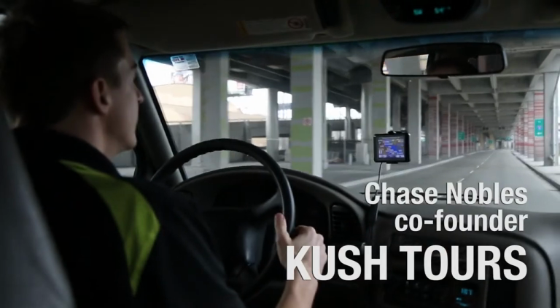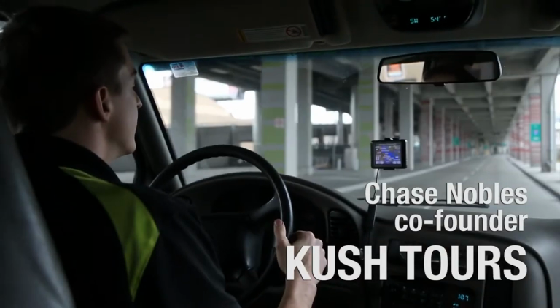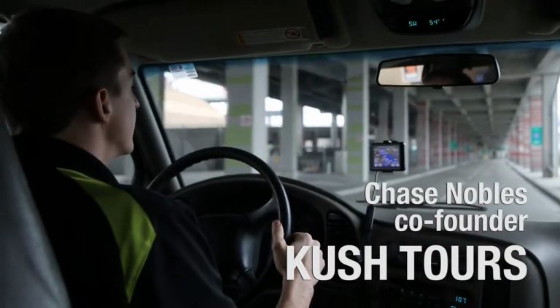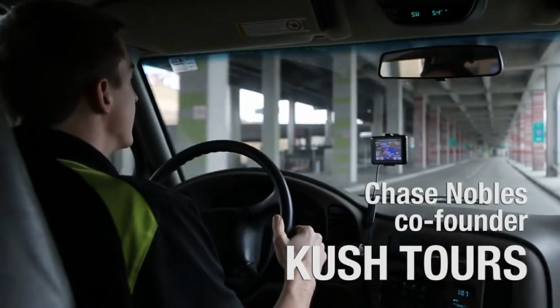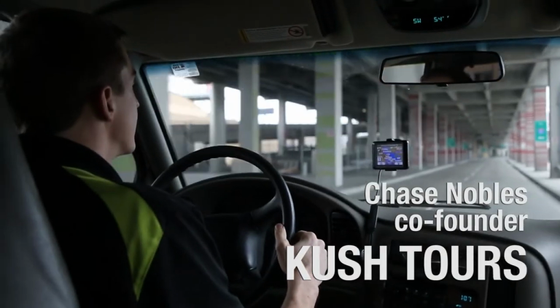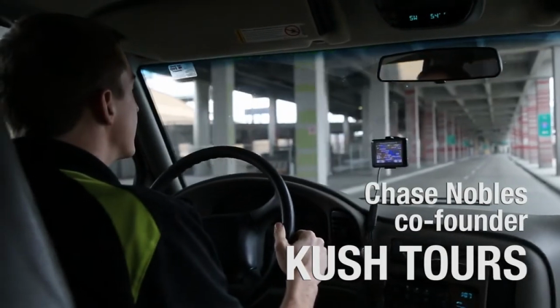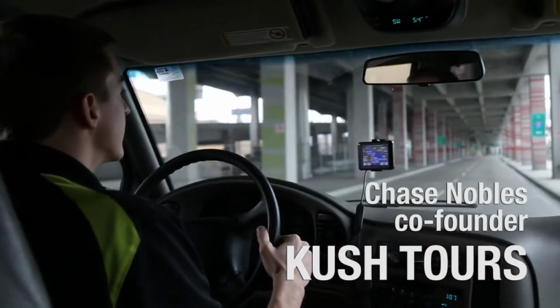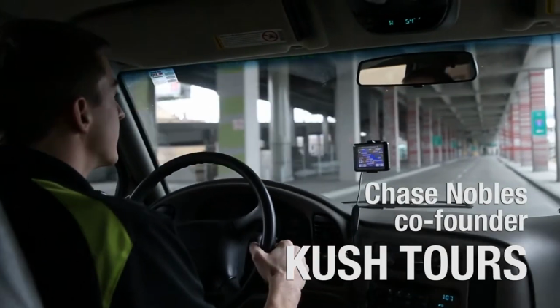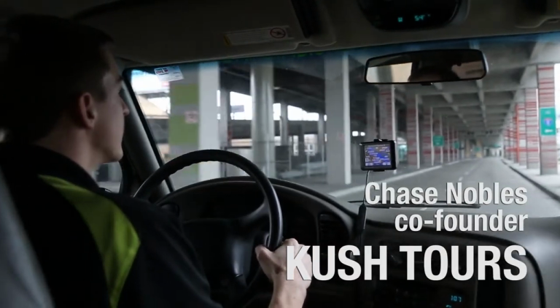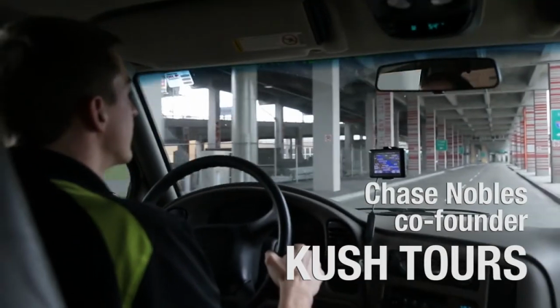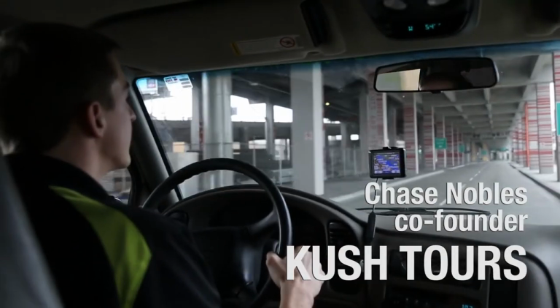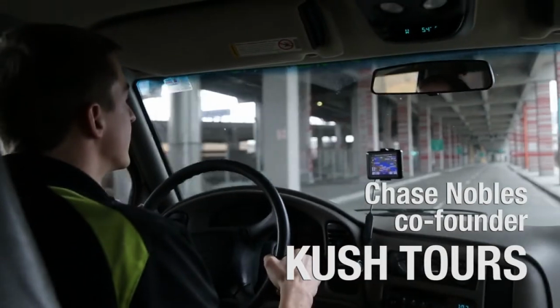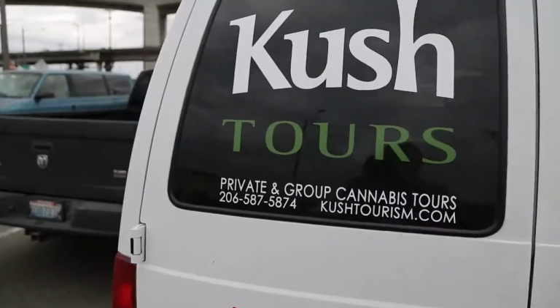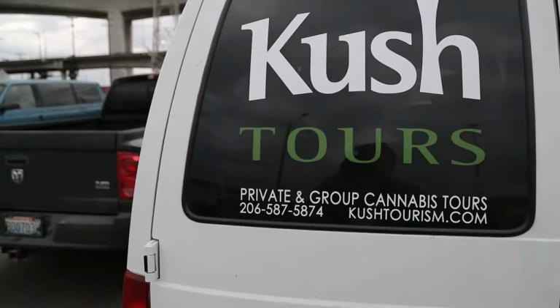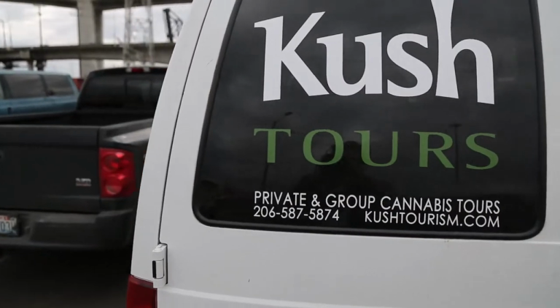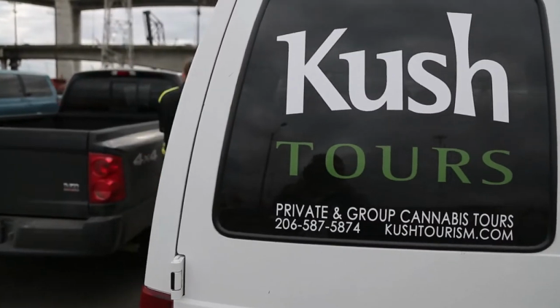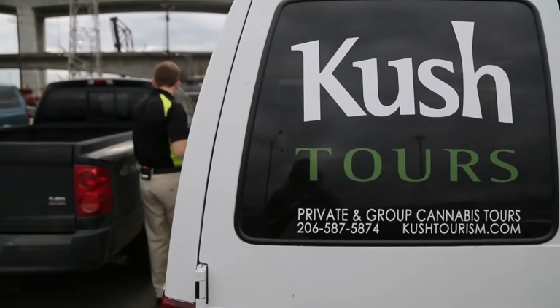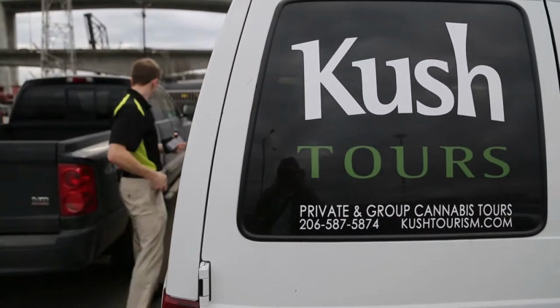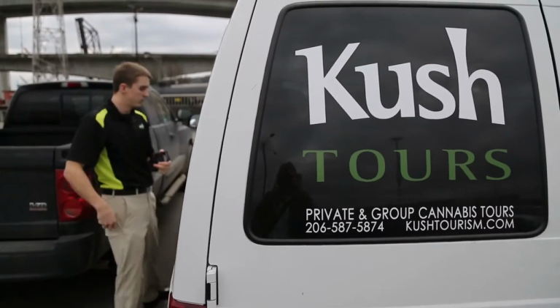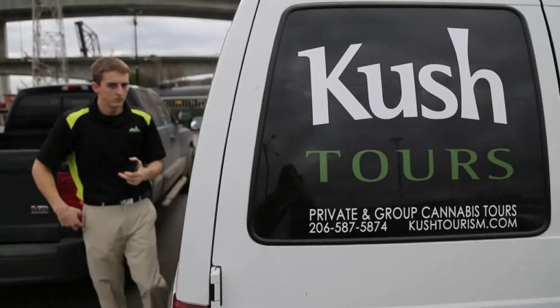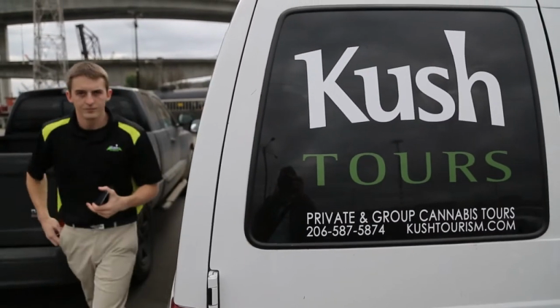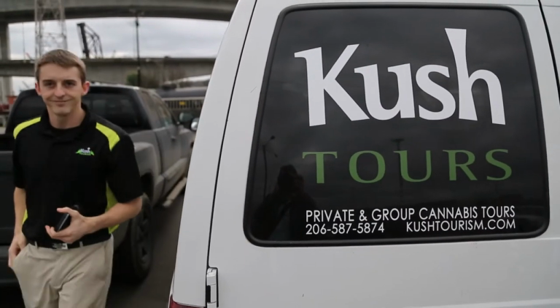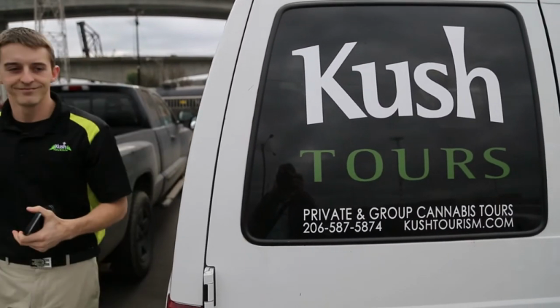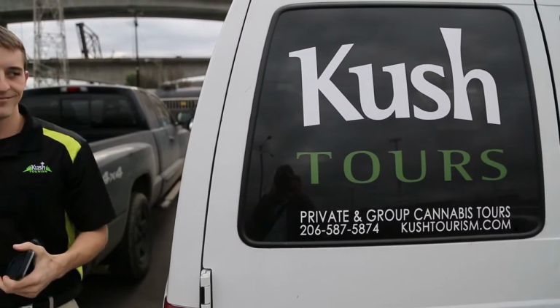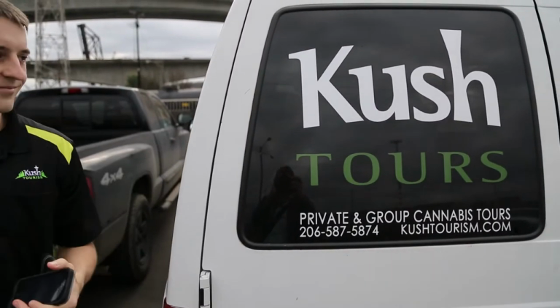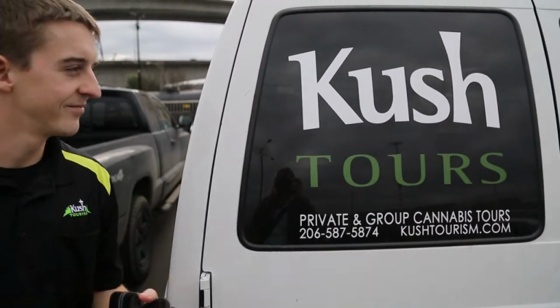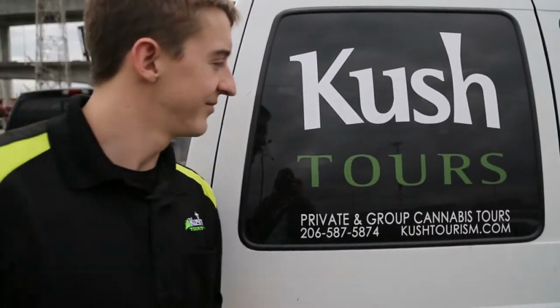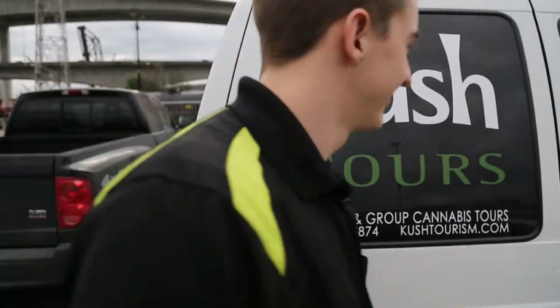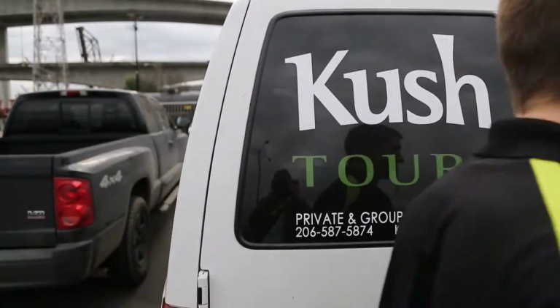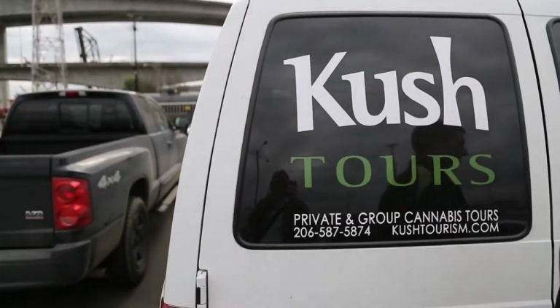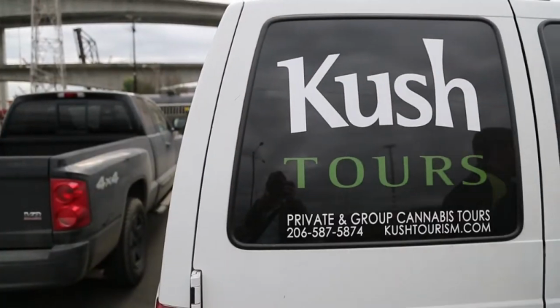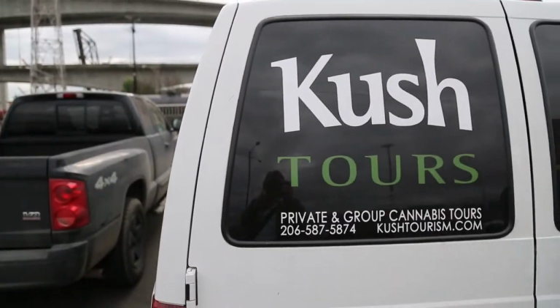Seattle's known for its art and it's known for its pot. Our tour is more about education — we take you to go see something you can't otherwise see.